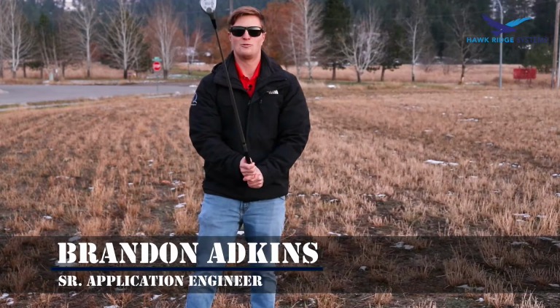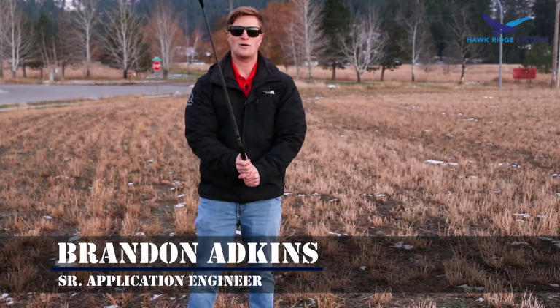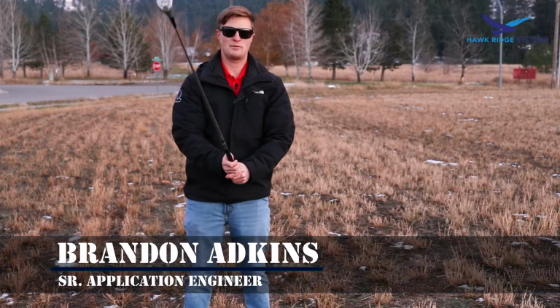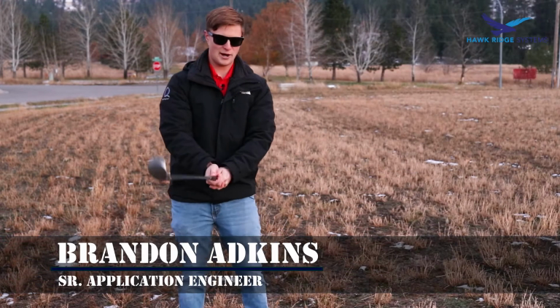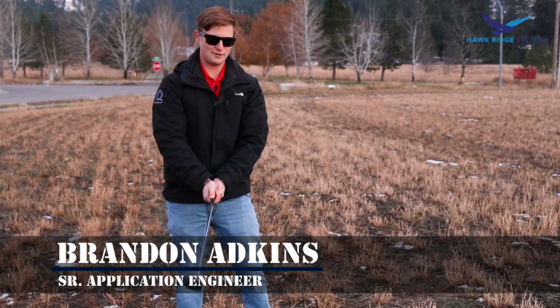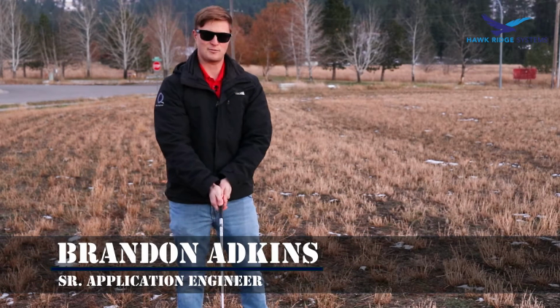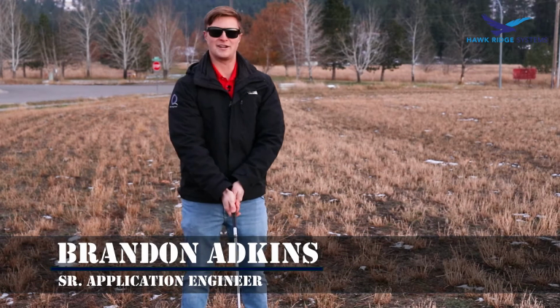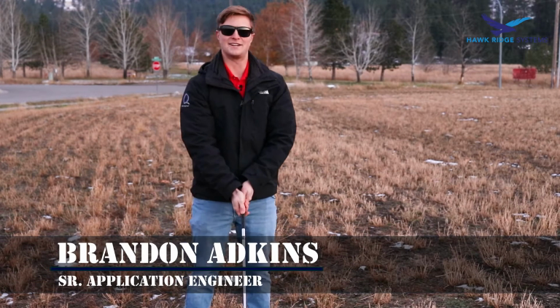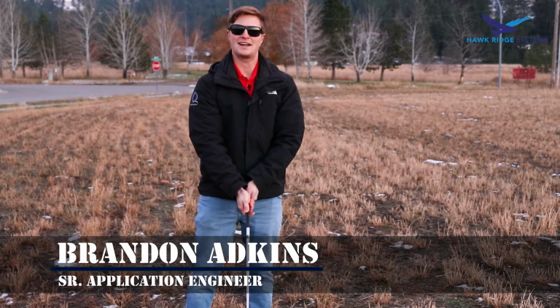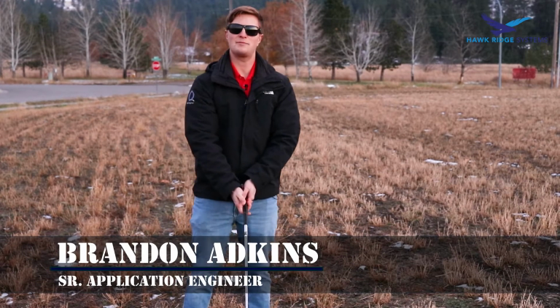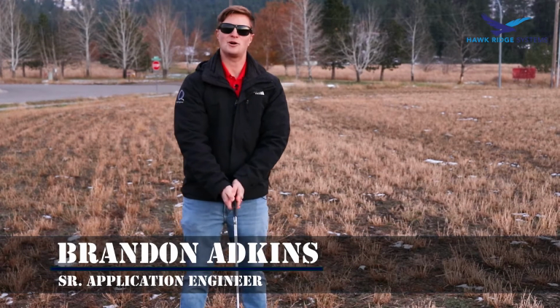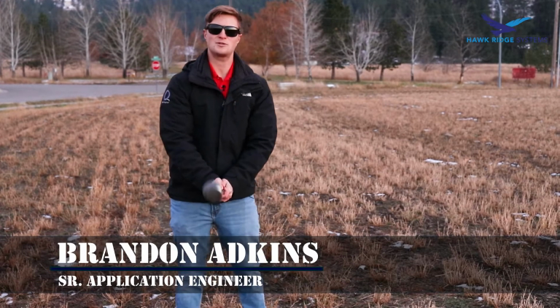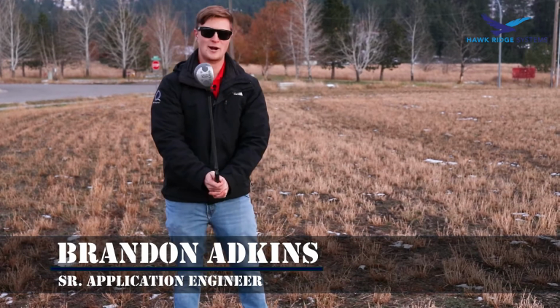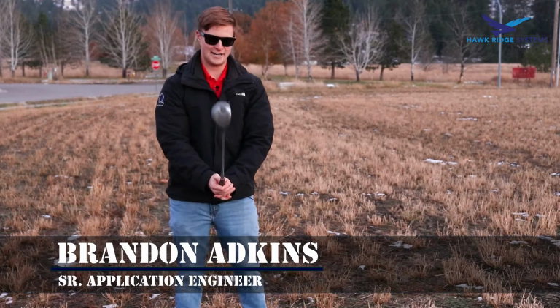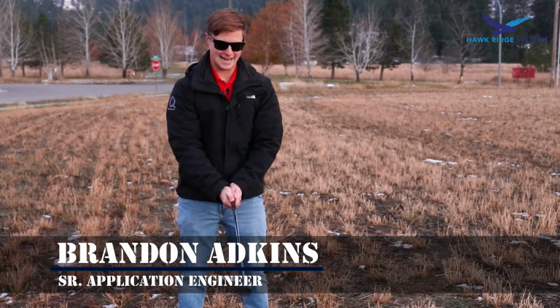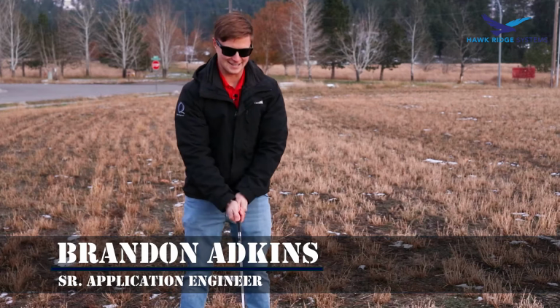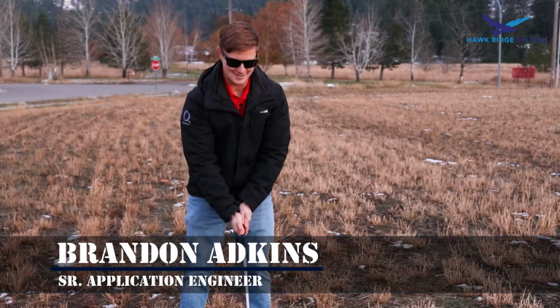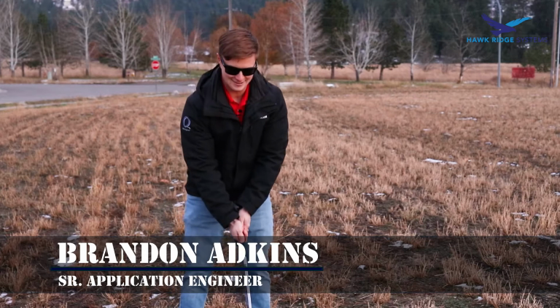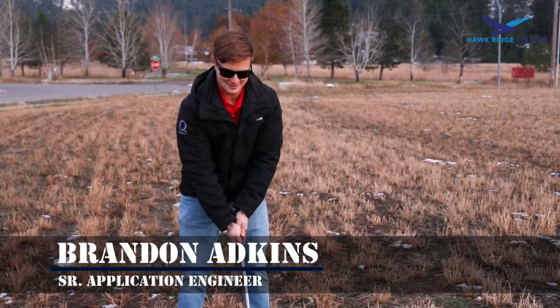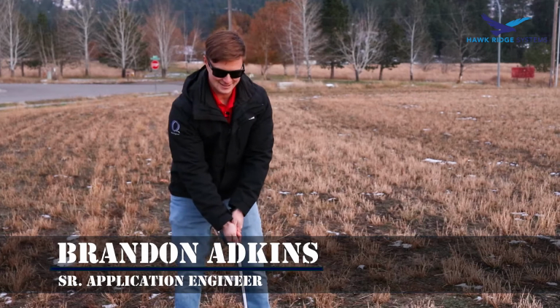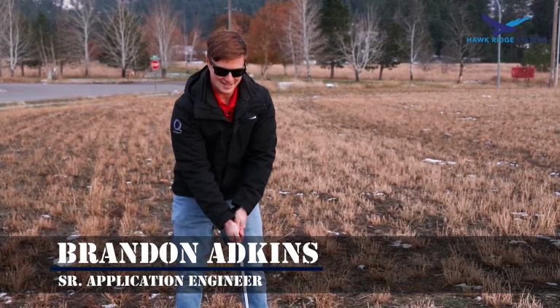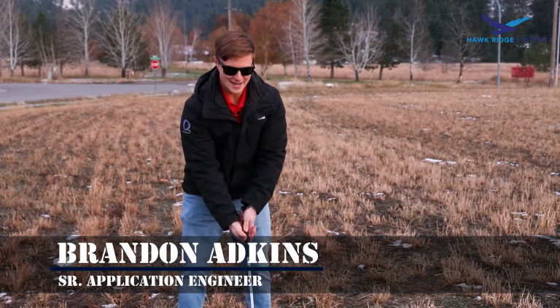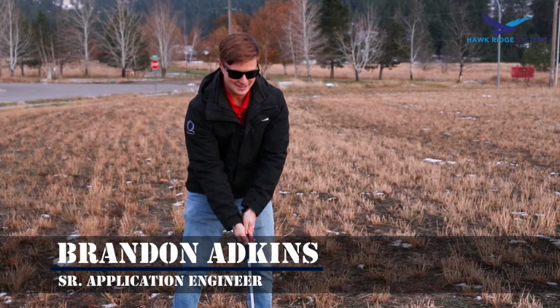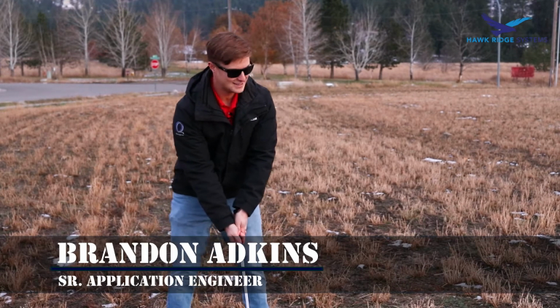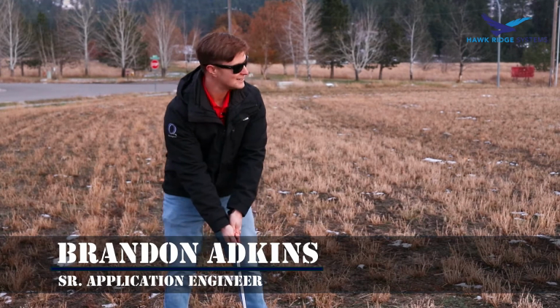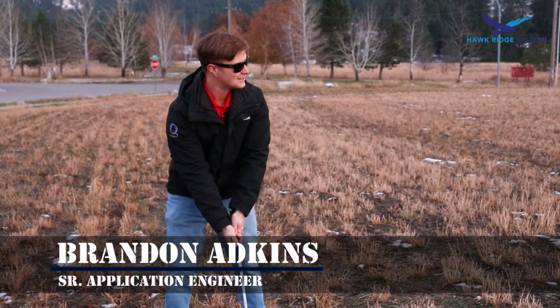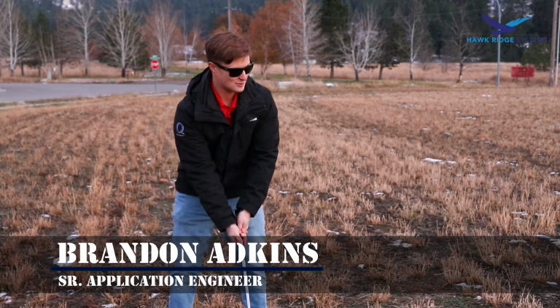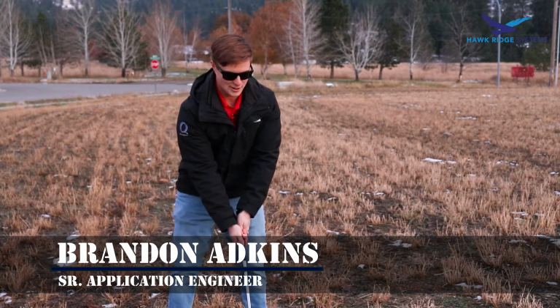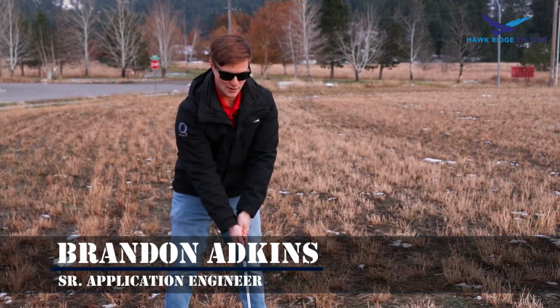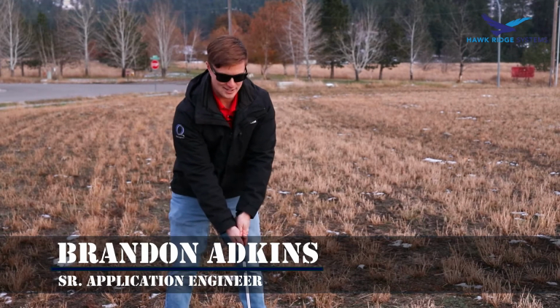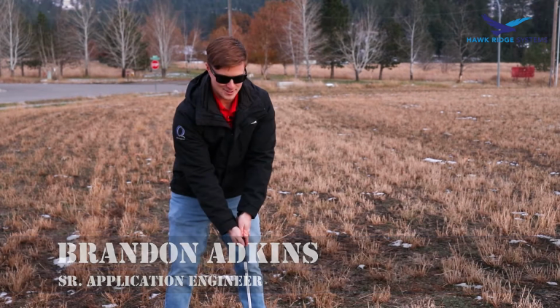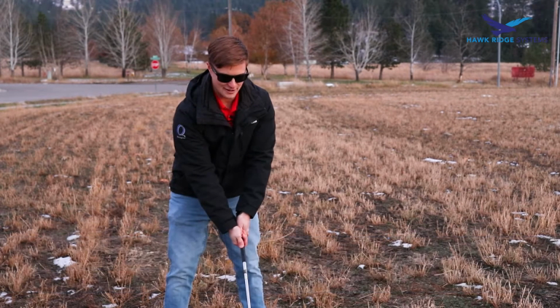Welcome to Break It with Brandon. I'm your host Brandon Adkins. Today we're going to break some stuff.